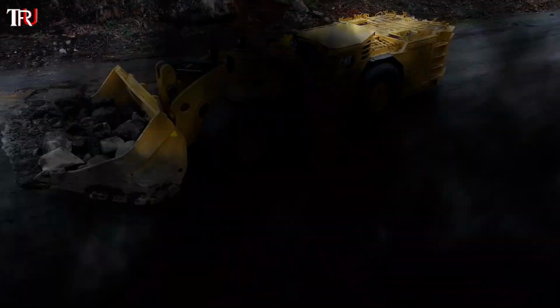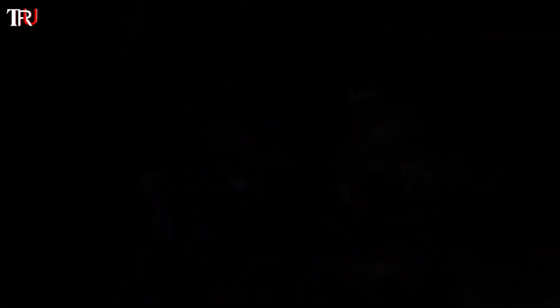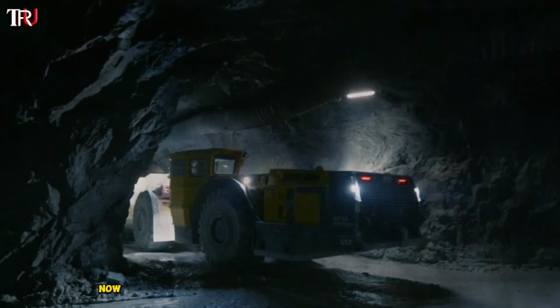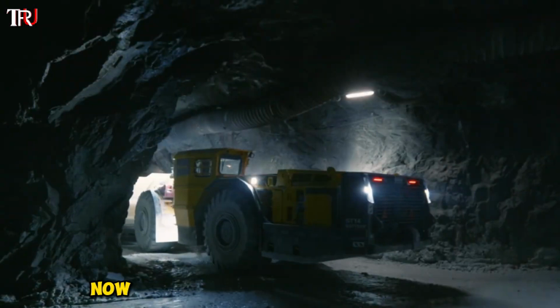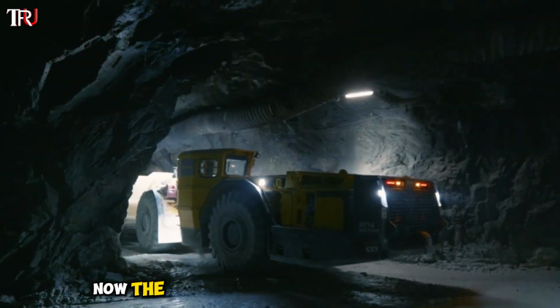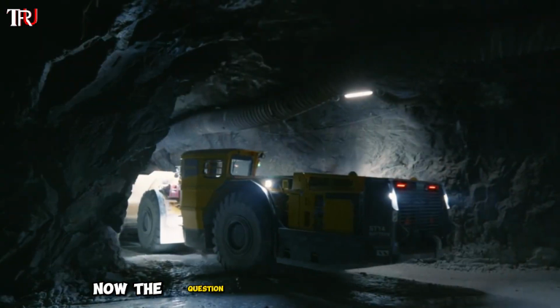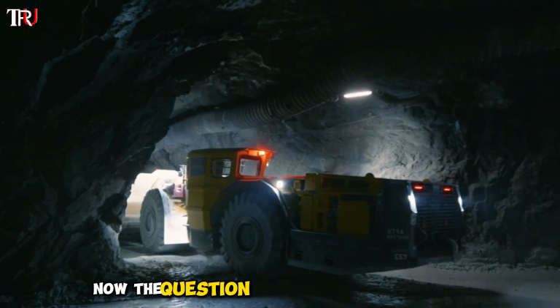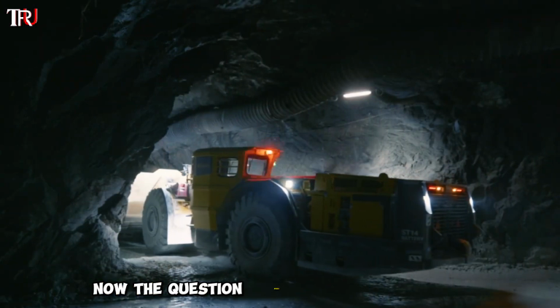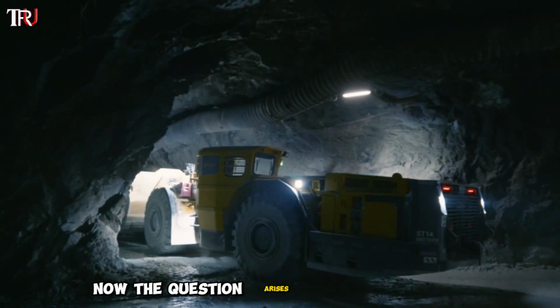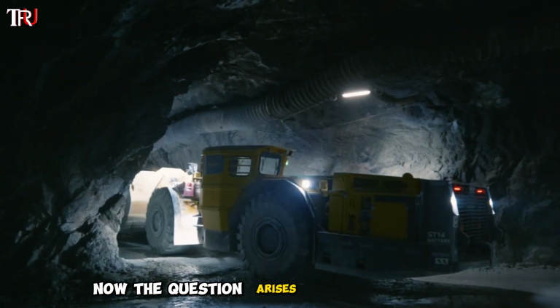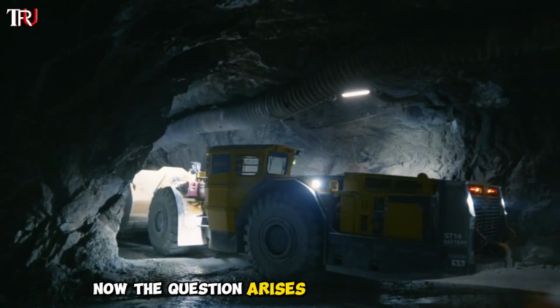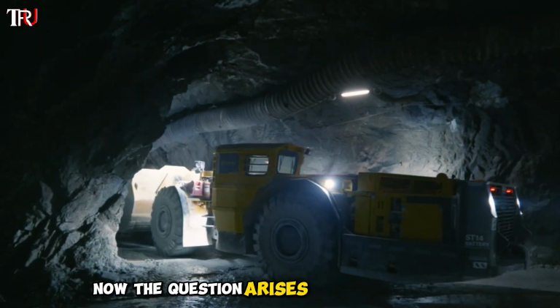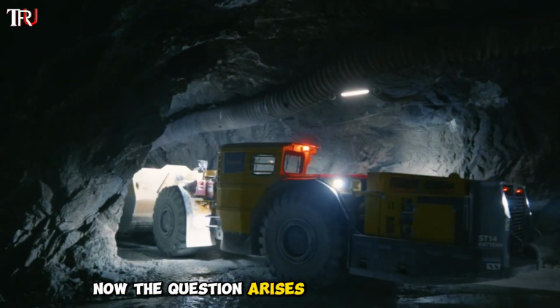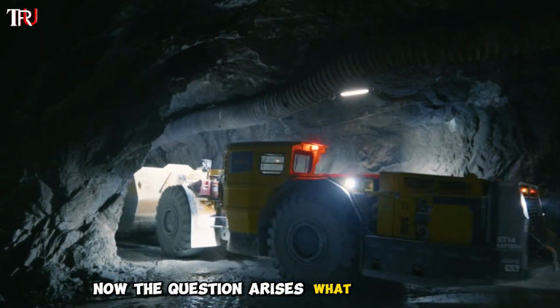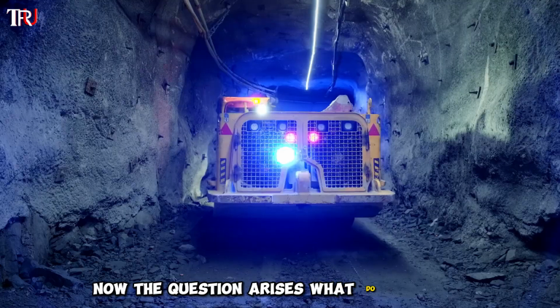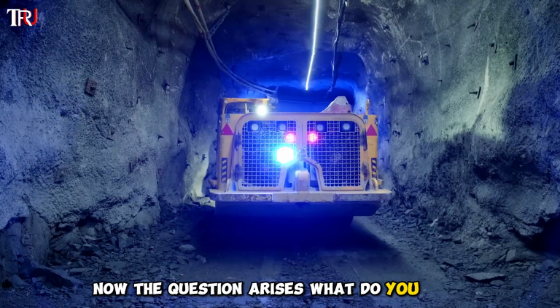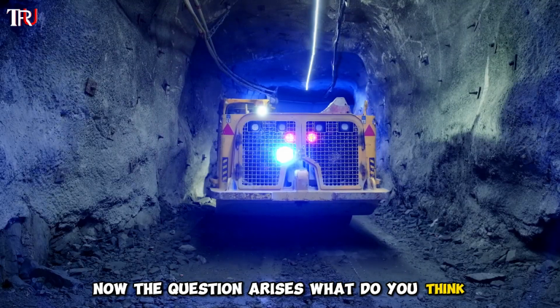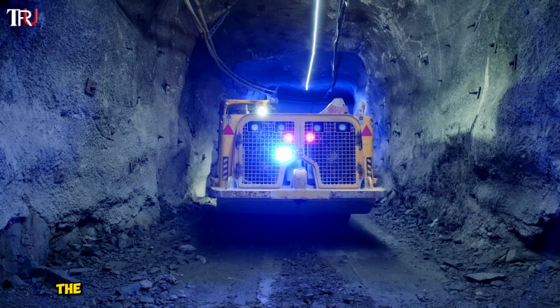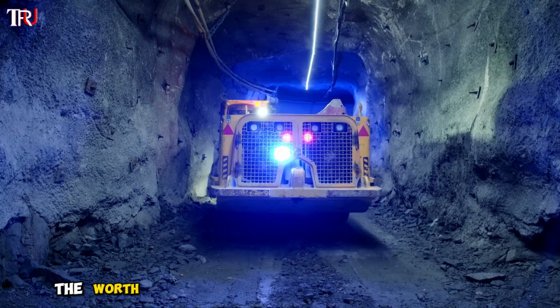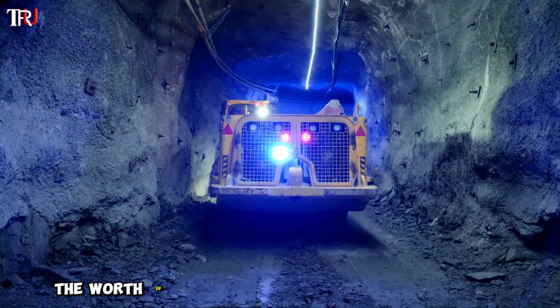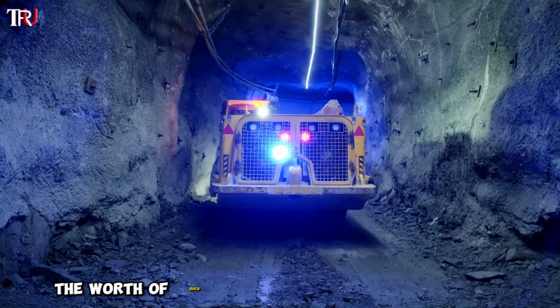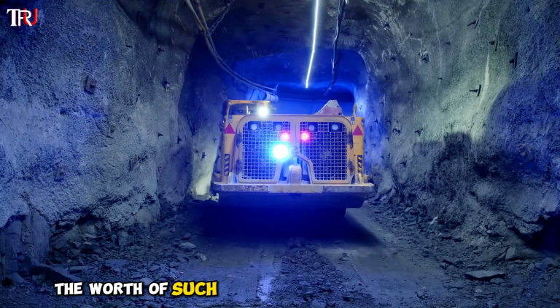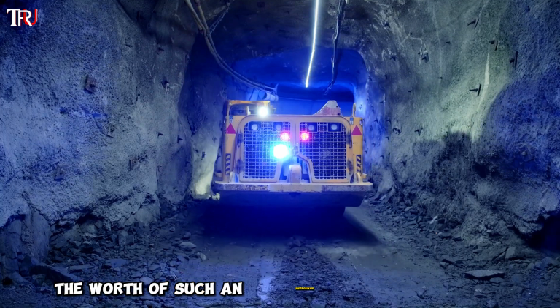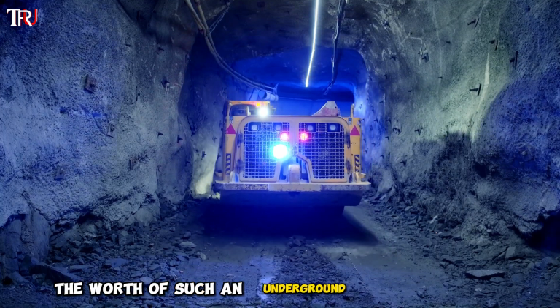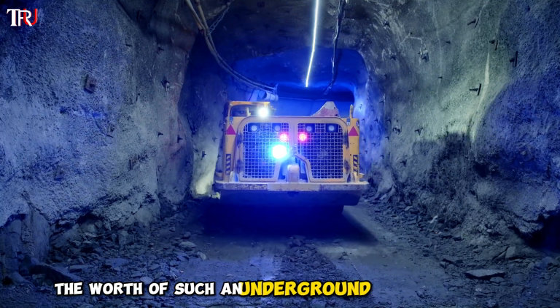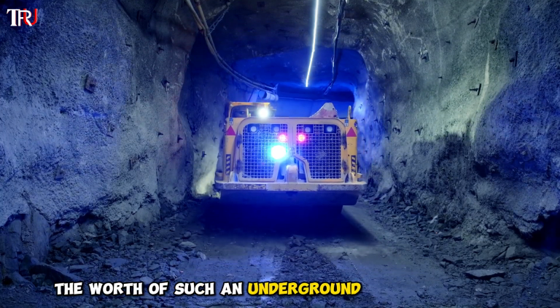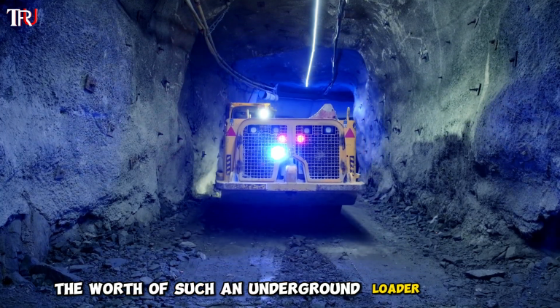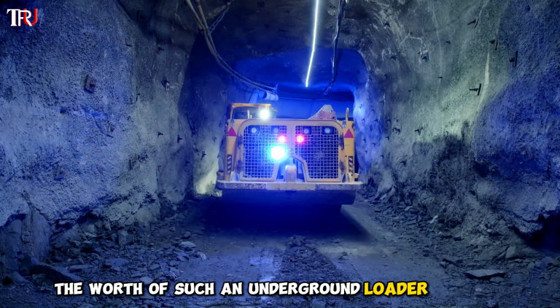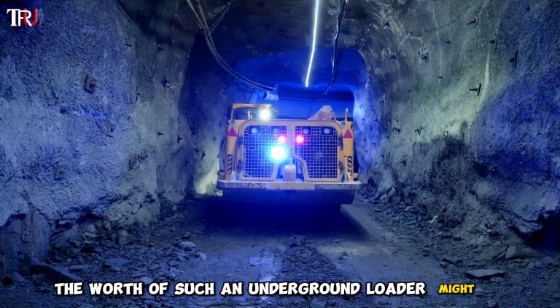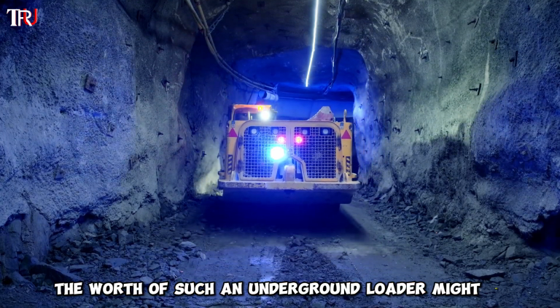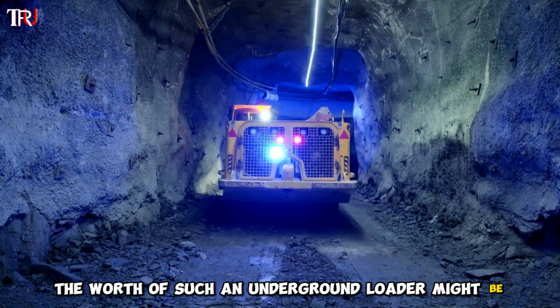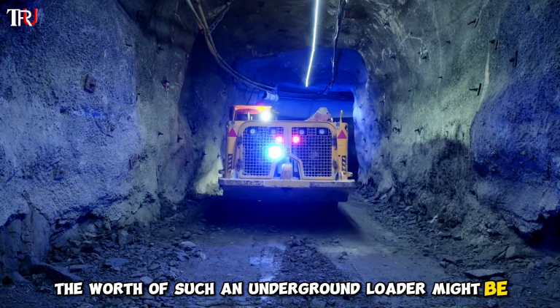Now, the question arises: what do you think the worth of such an underground loader might be?